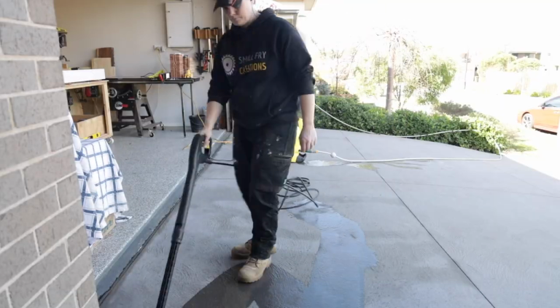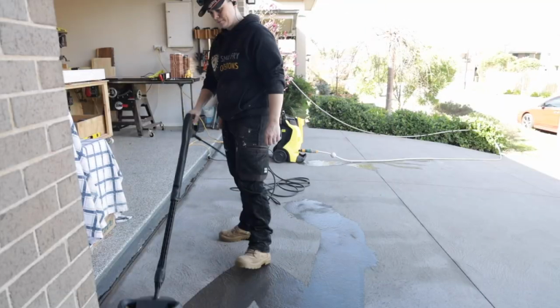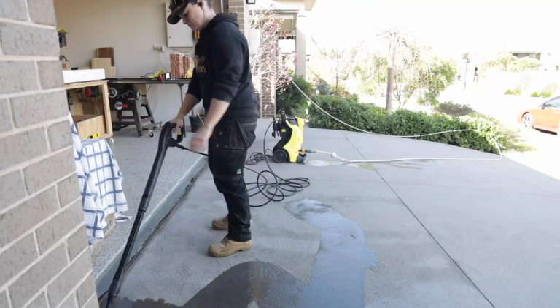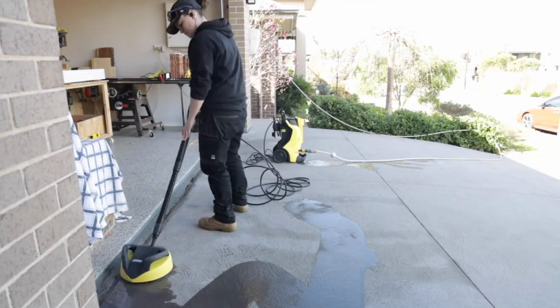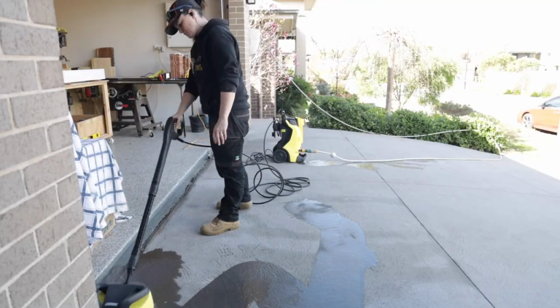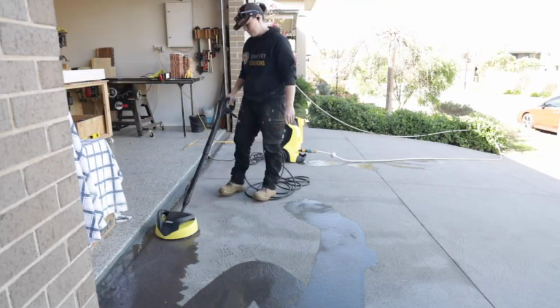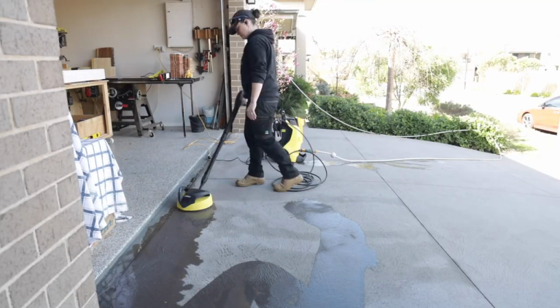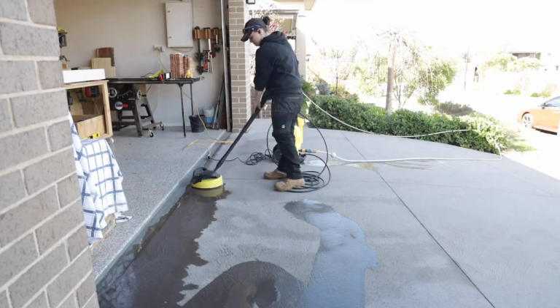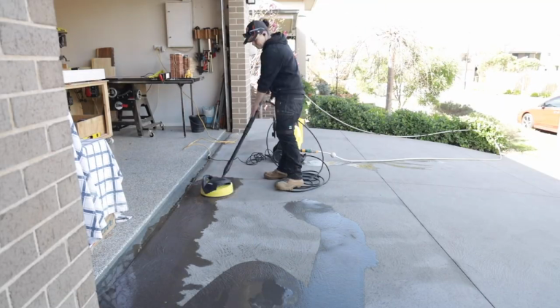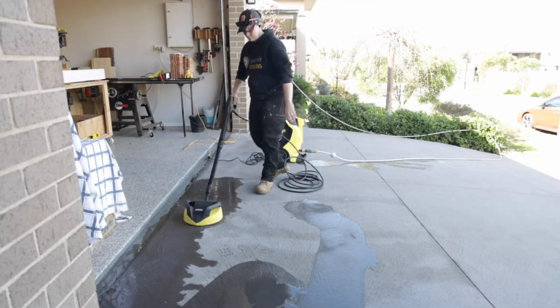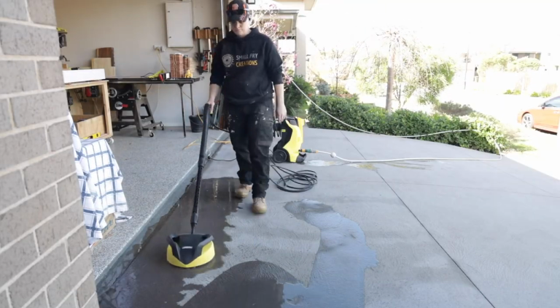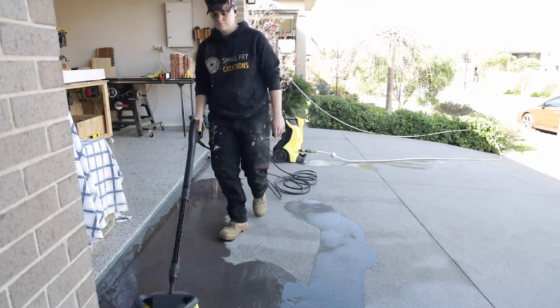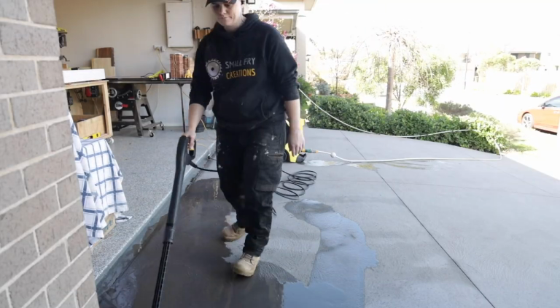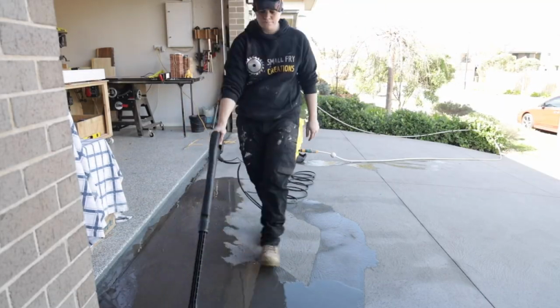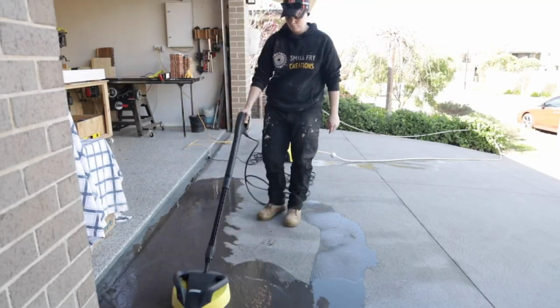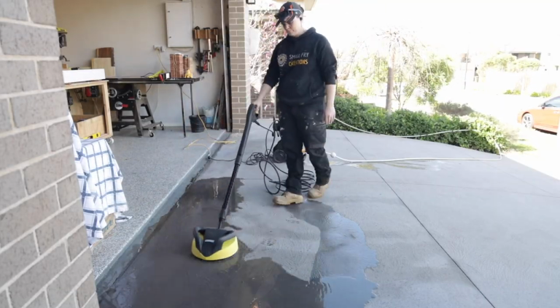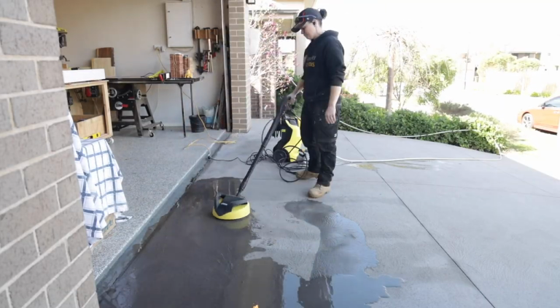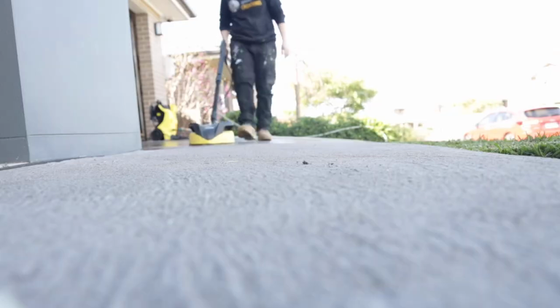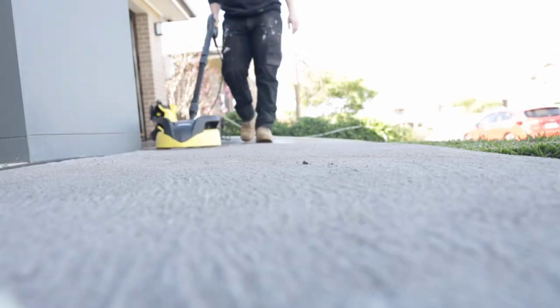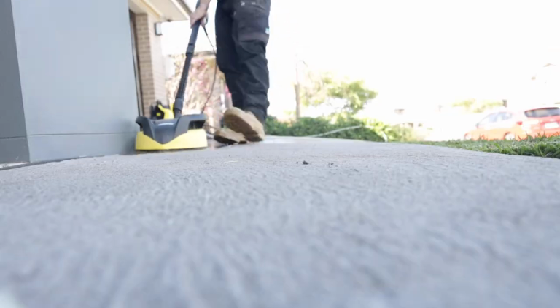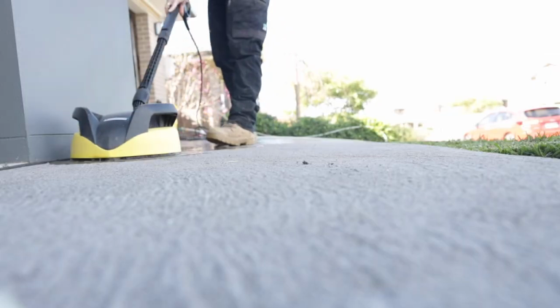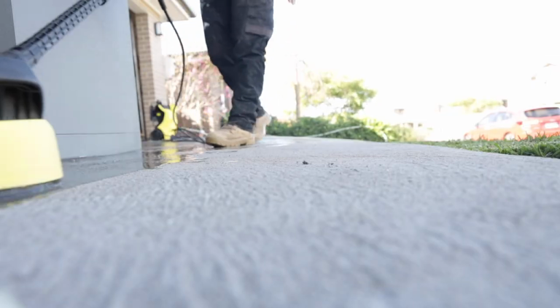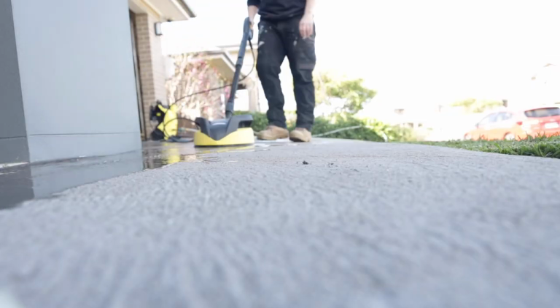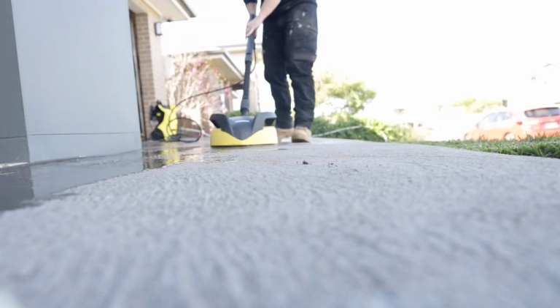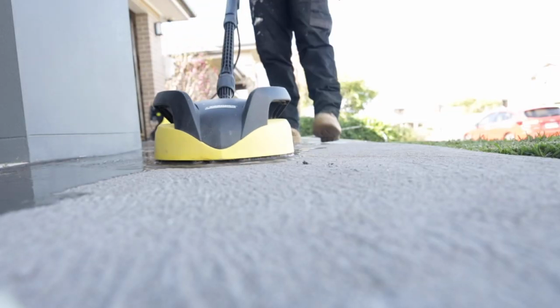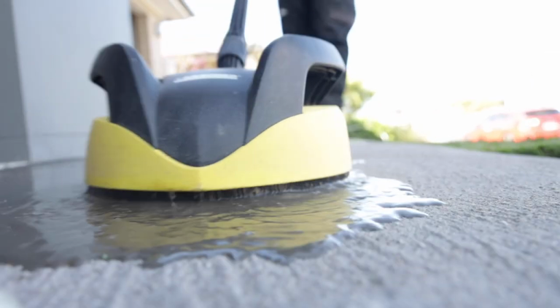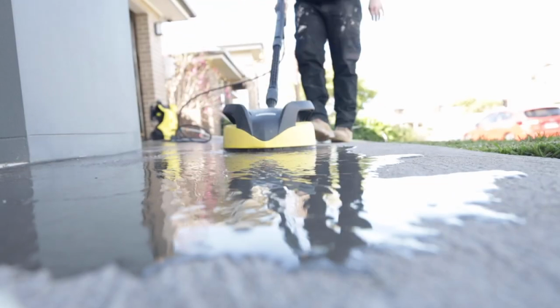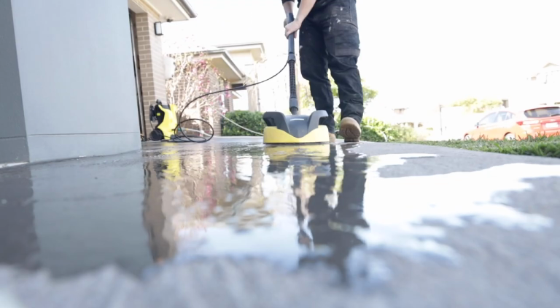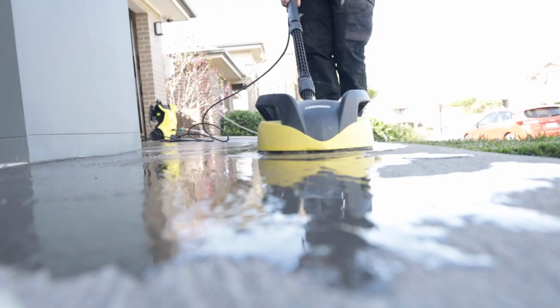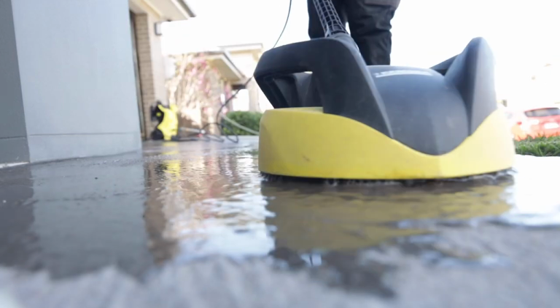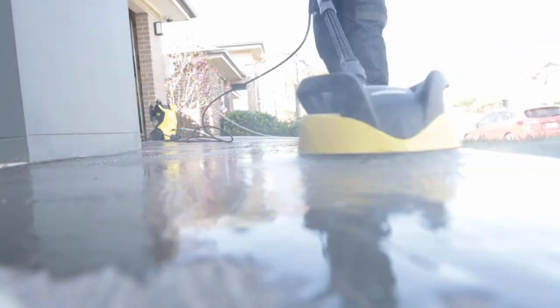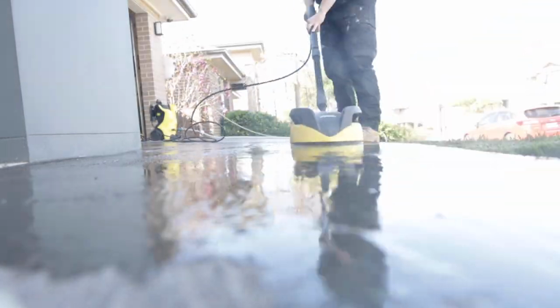After power washing, it was time to tape up the areas around the house that required tape, and then it was time to reseal.